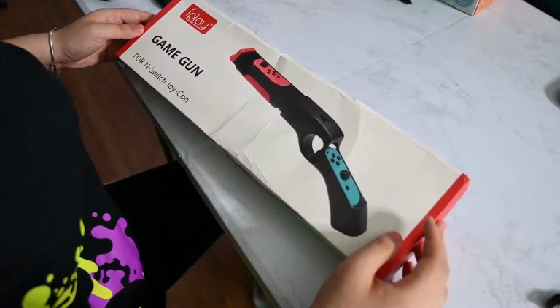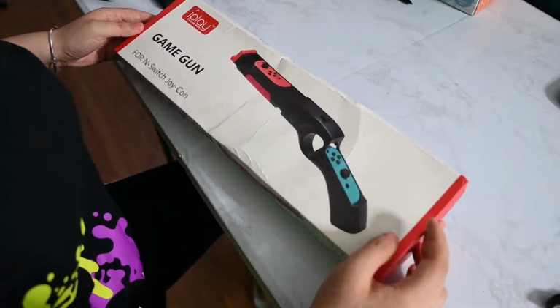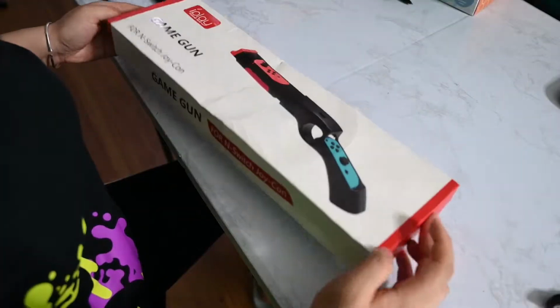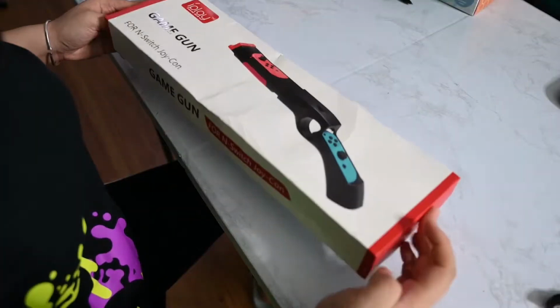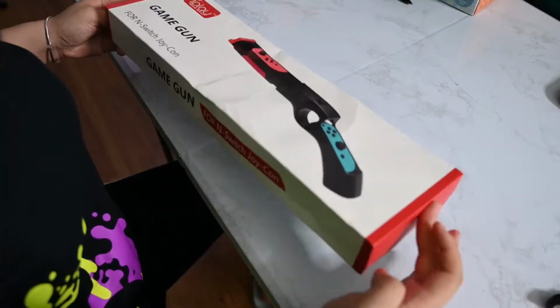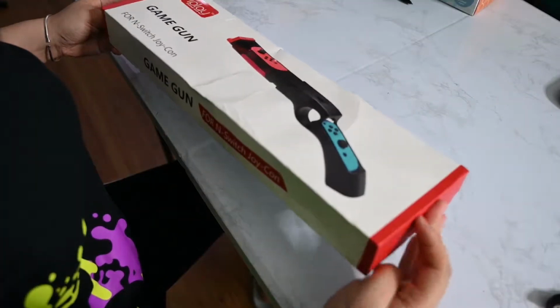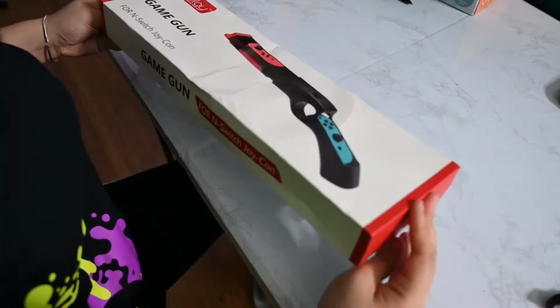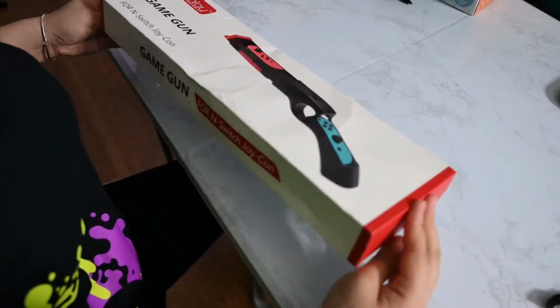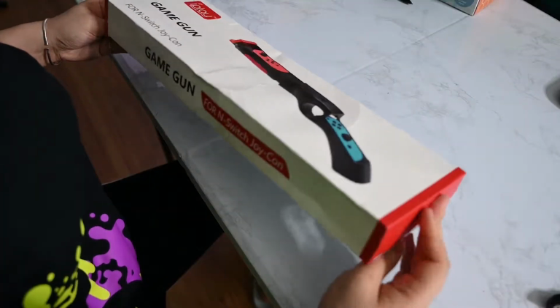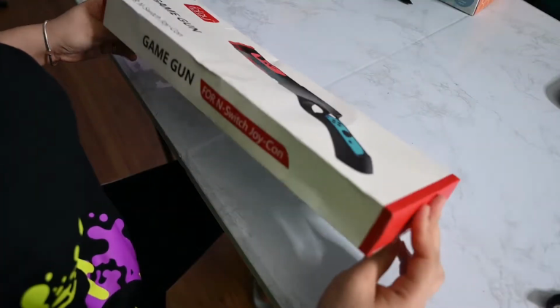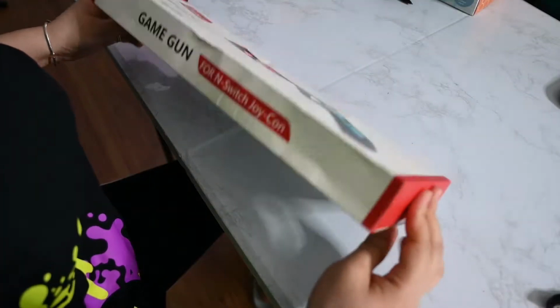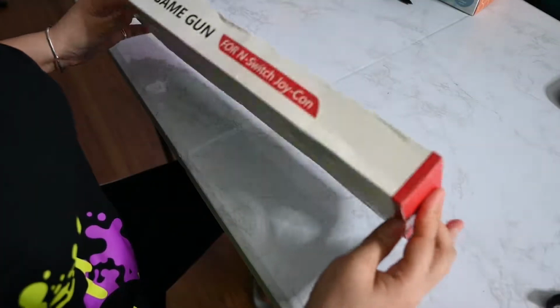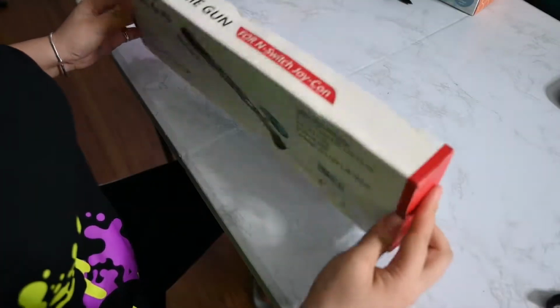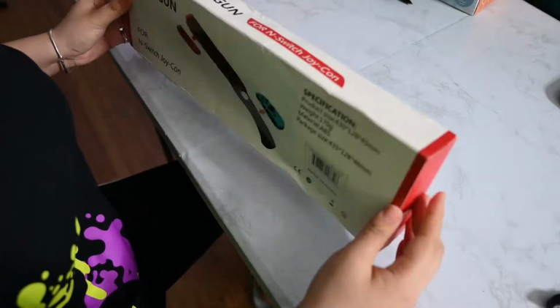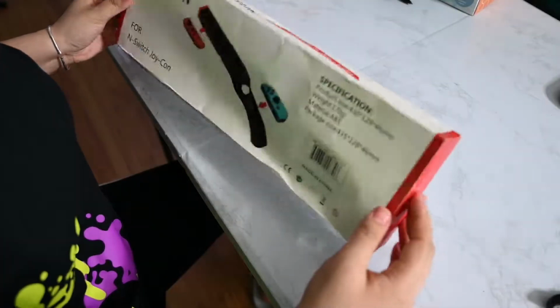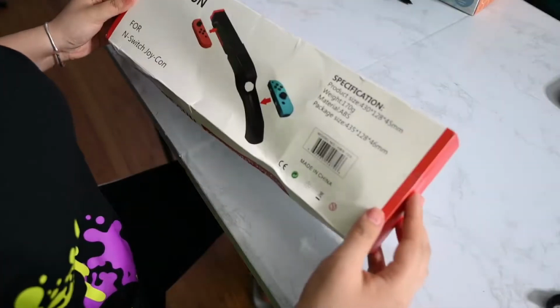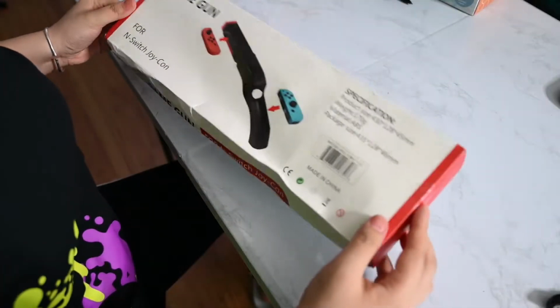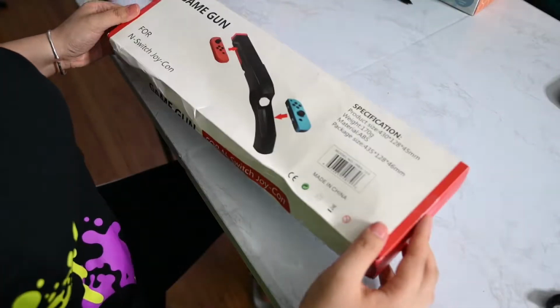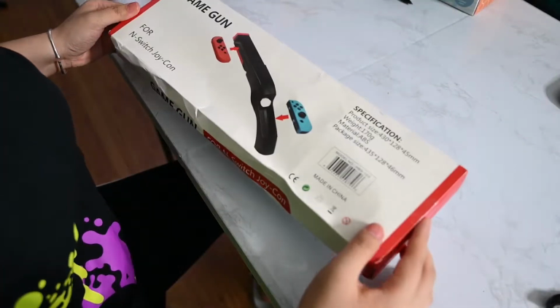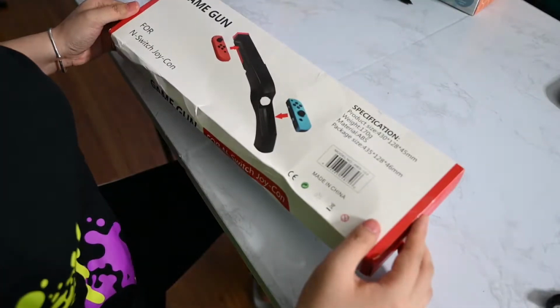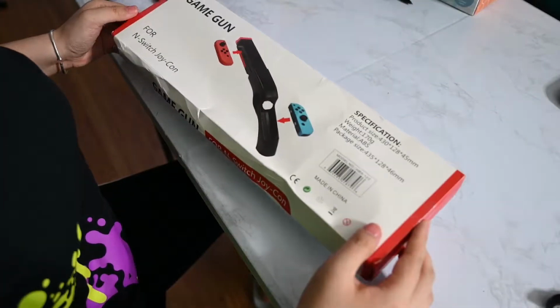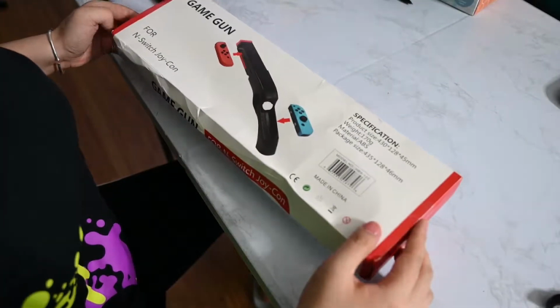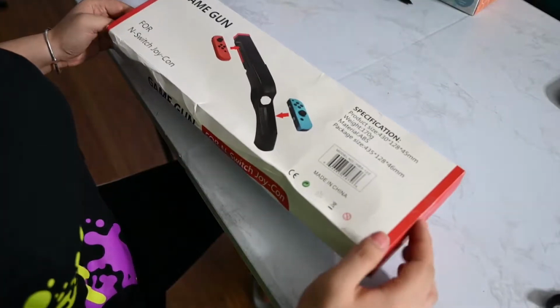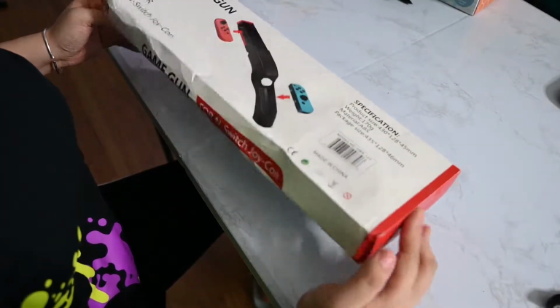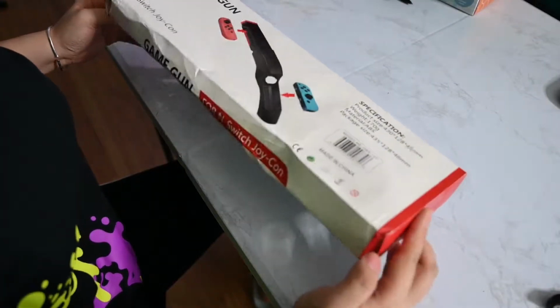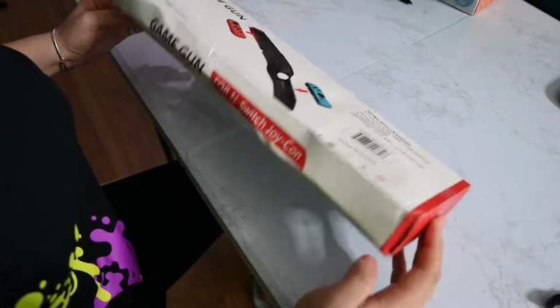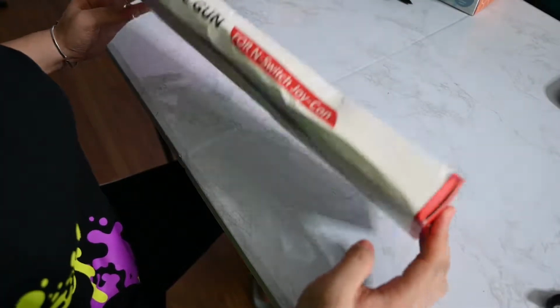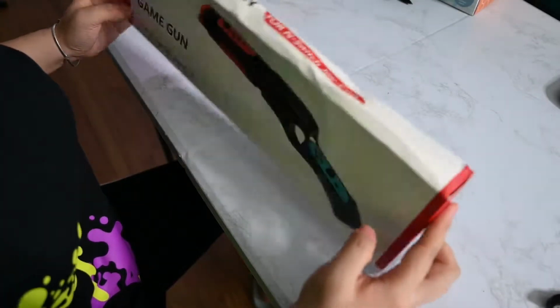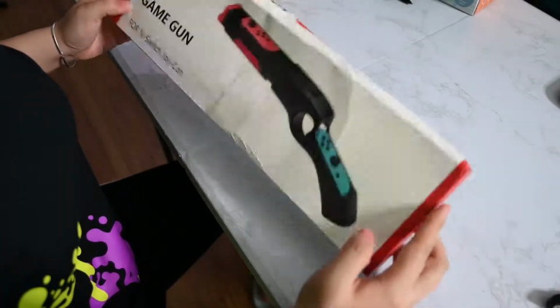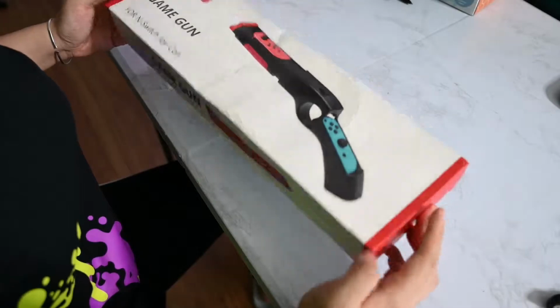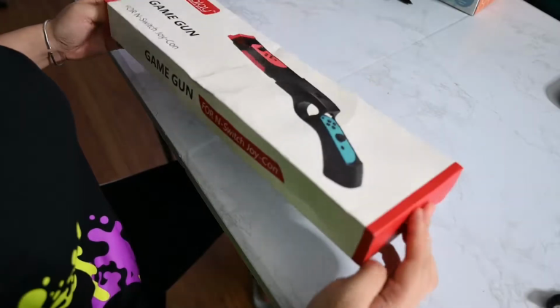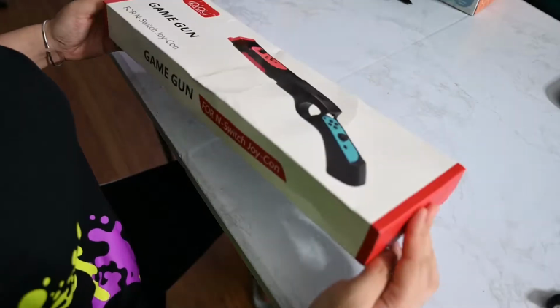This box came to me like this — already crushed and squeezed already.